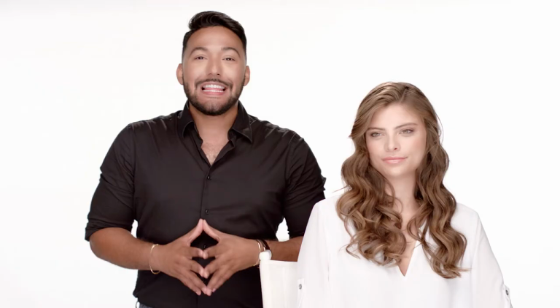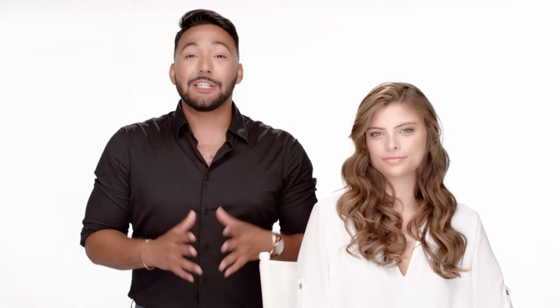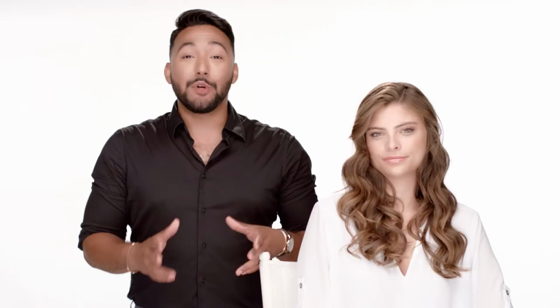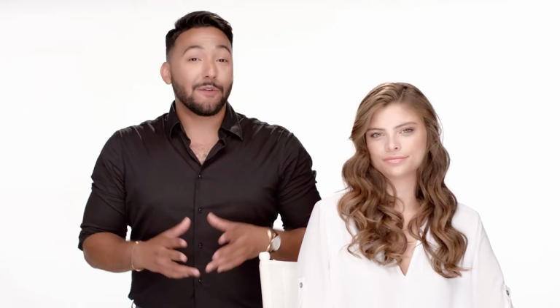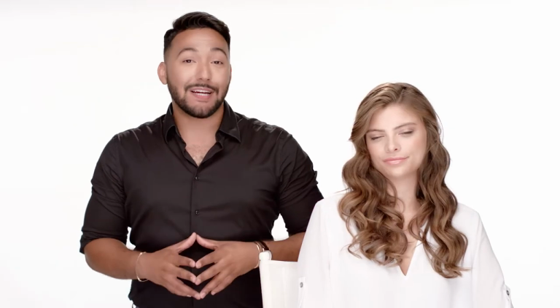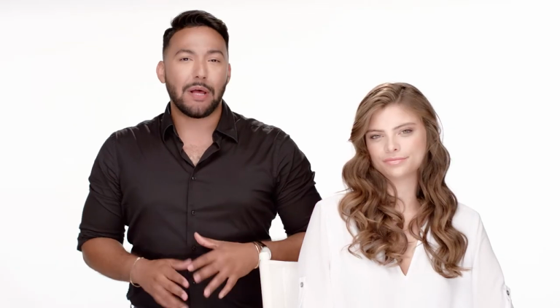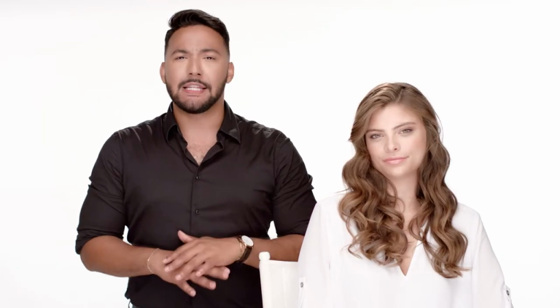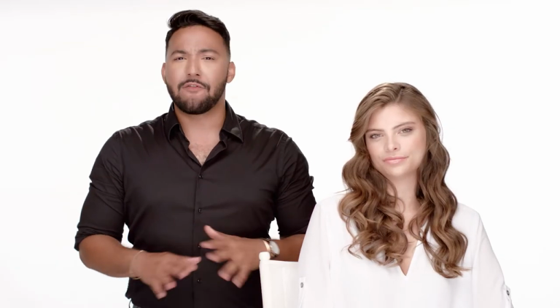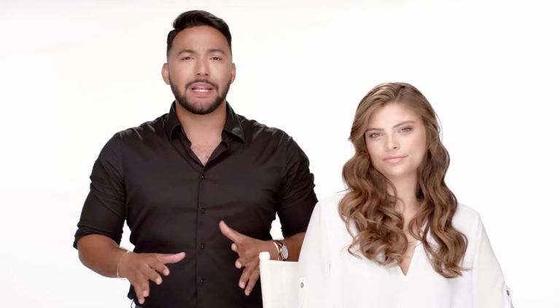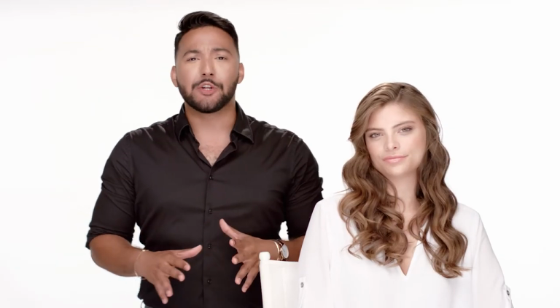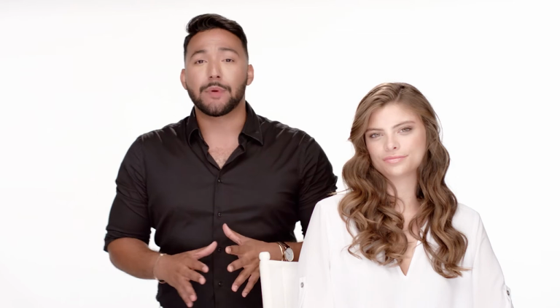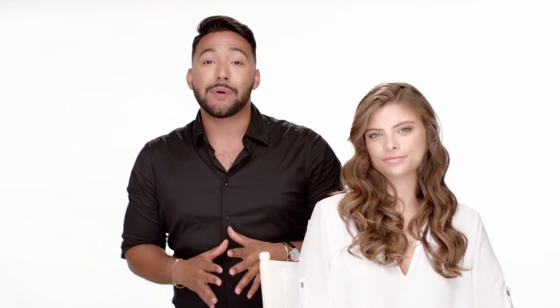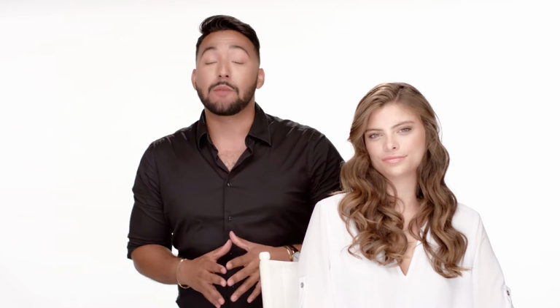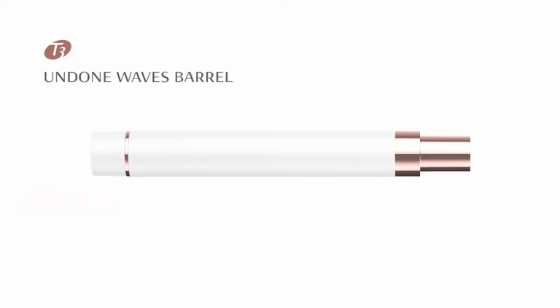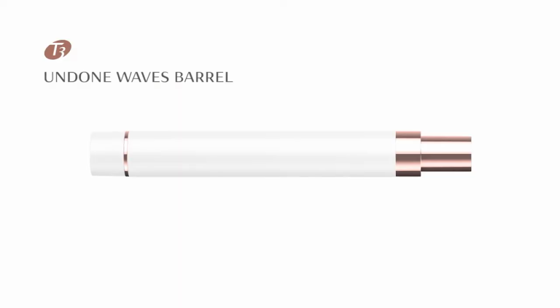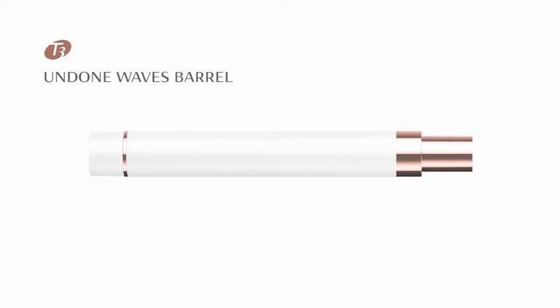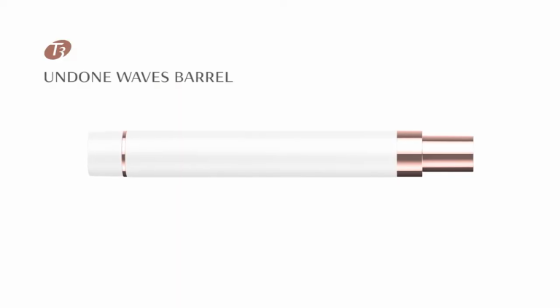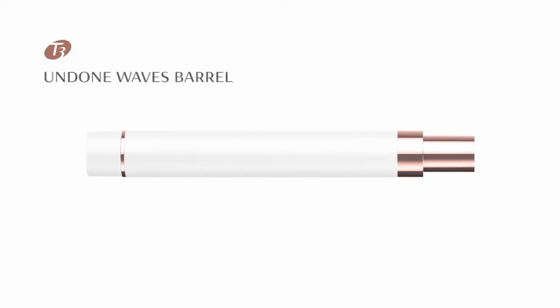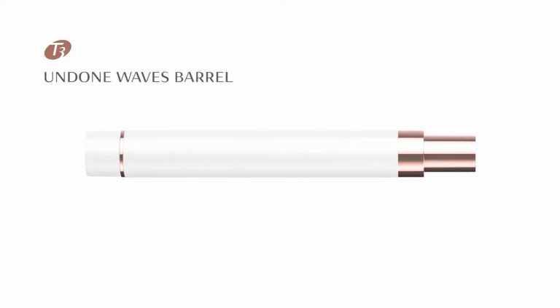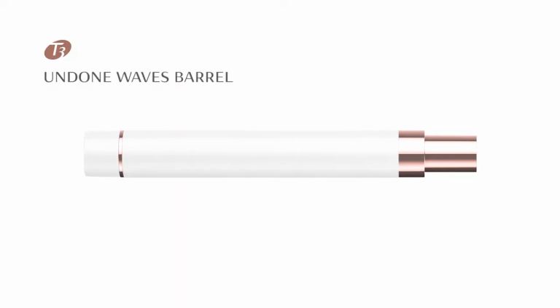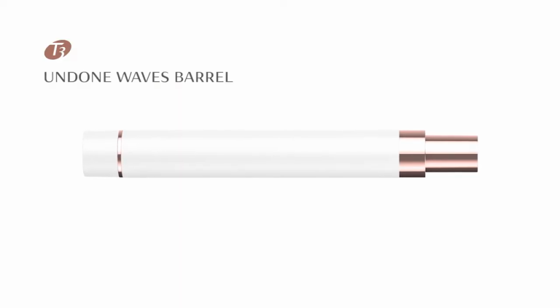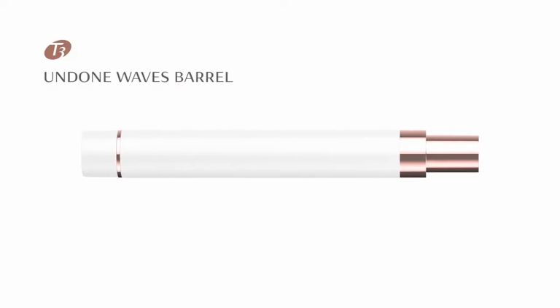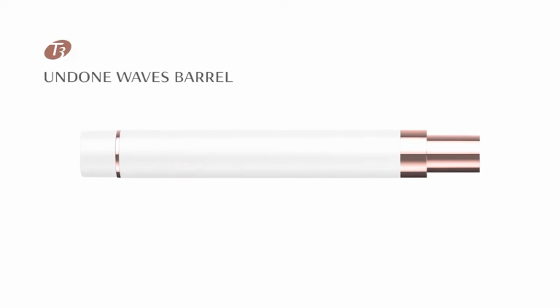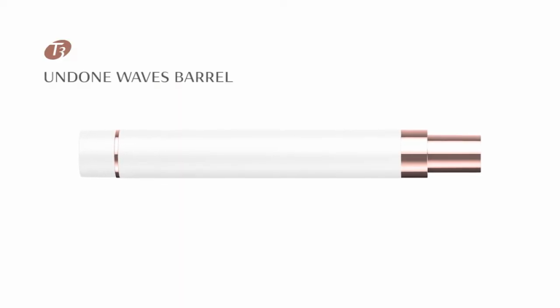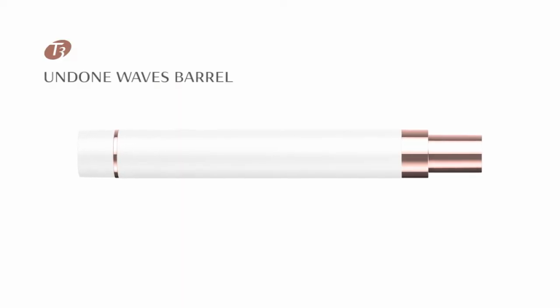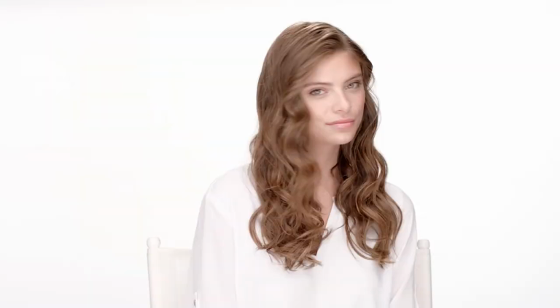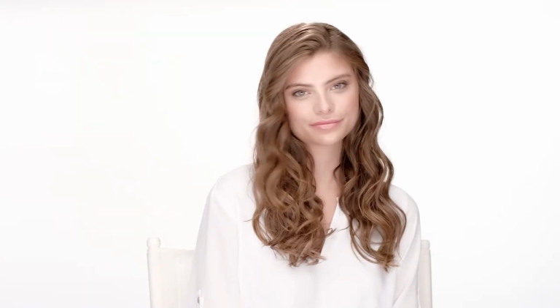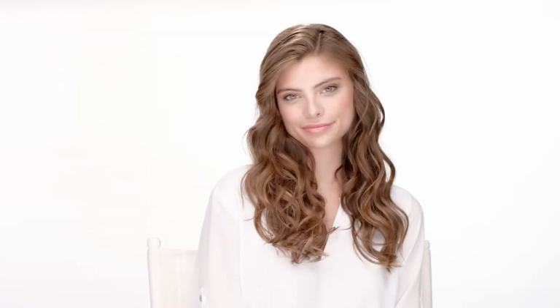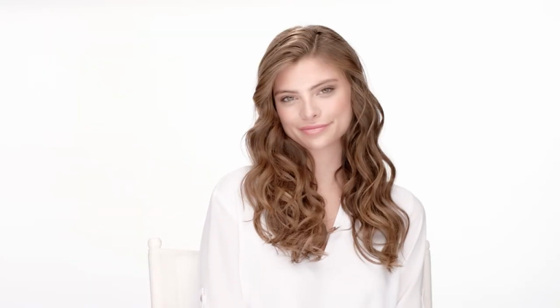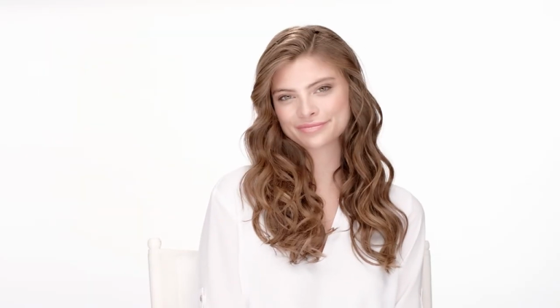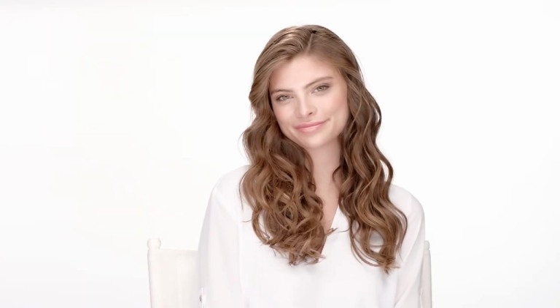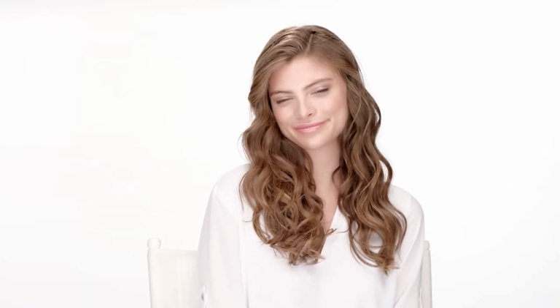This beautiful style has never been easier to recreate than with the Undone Waves barrel from the Convertible Collection. Can't wait to see you try it at home.